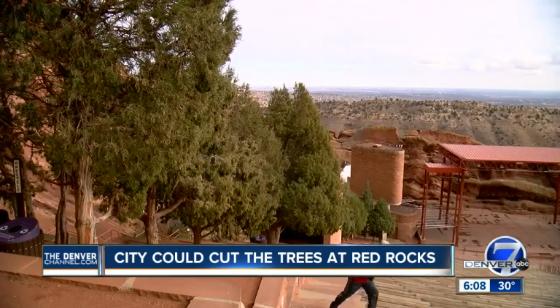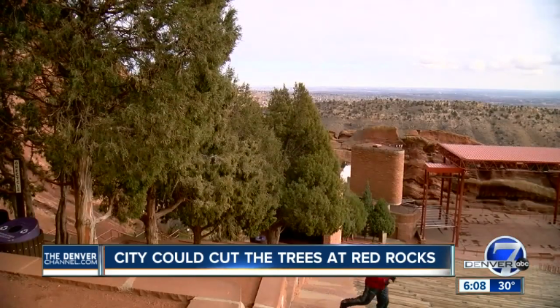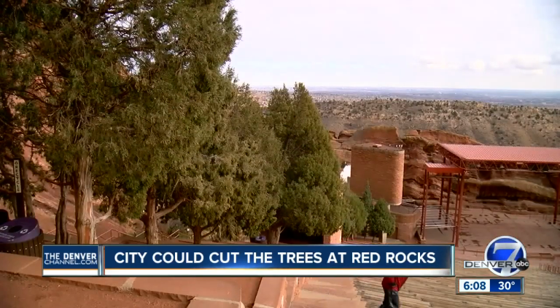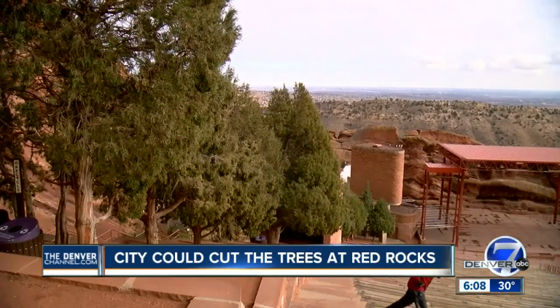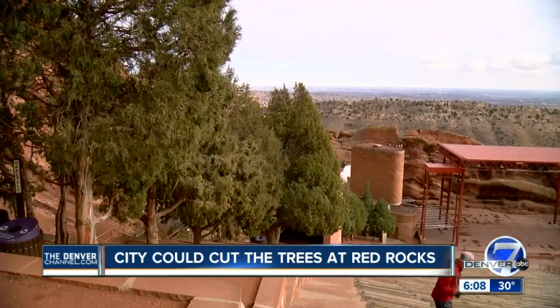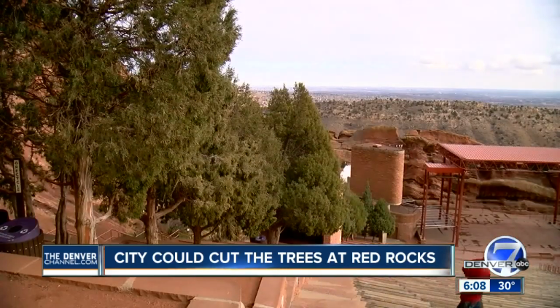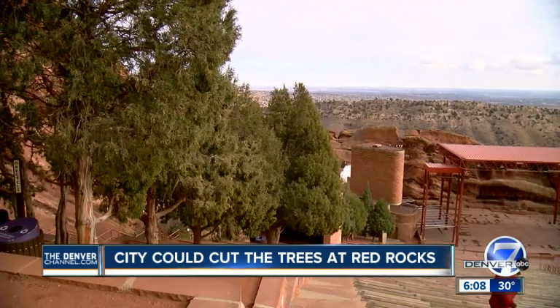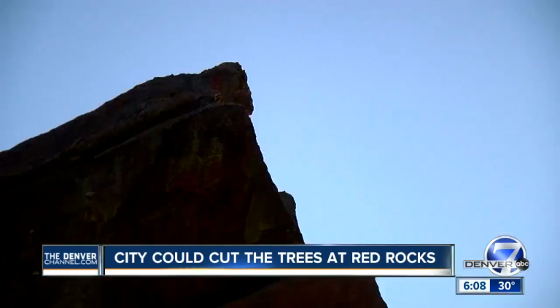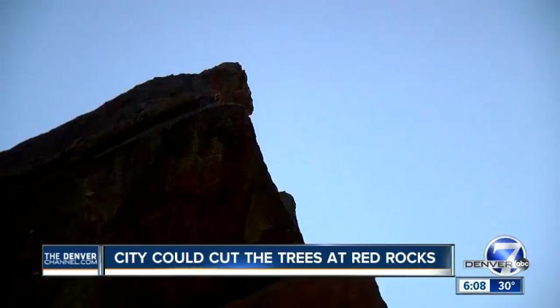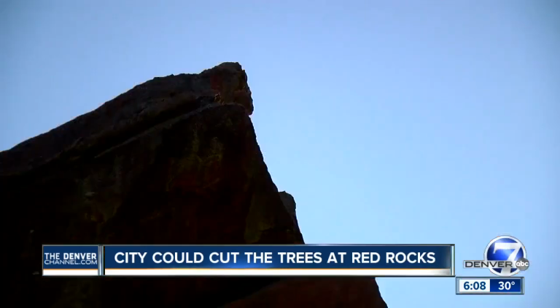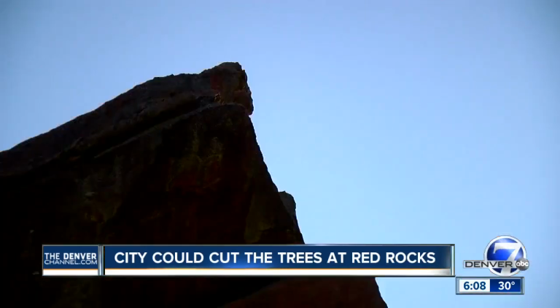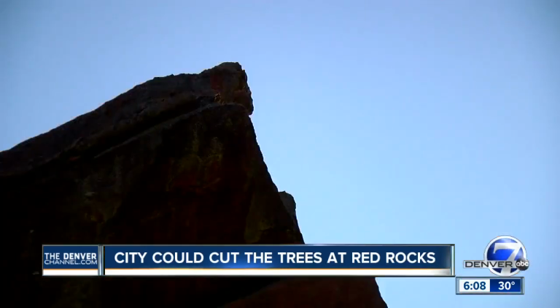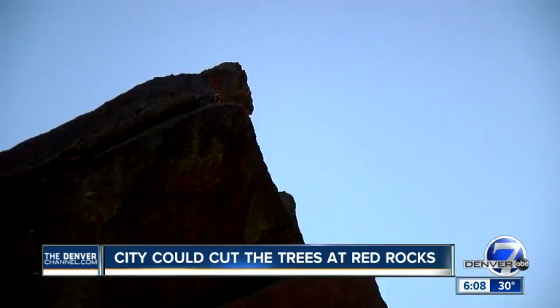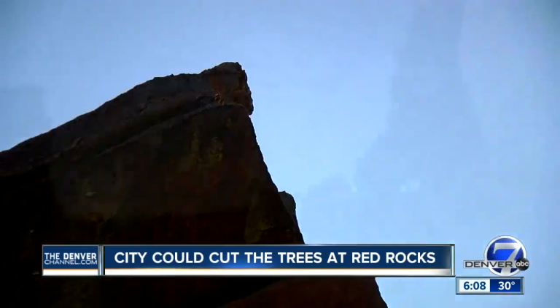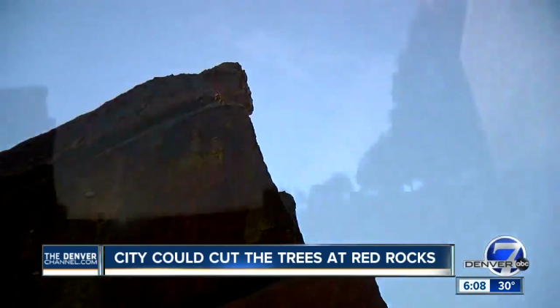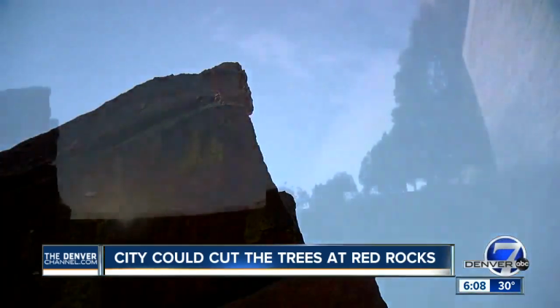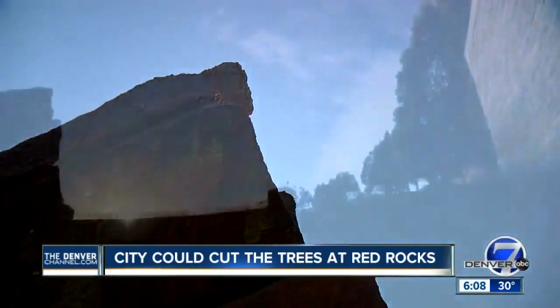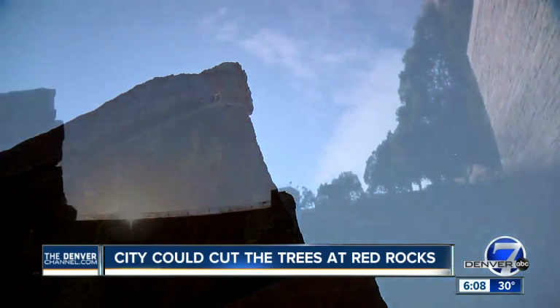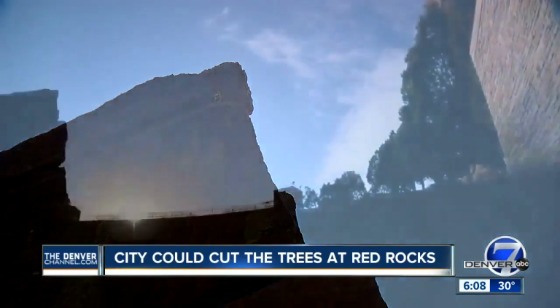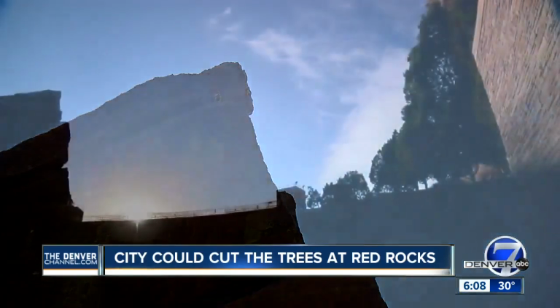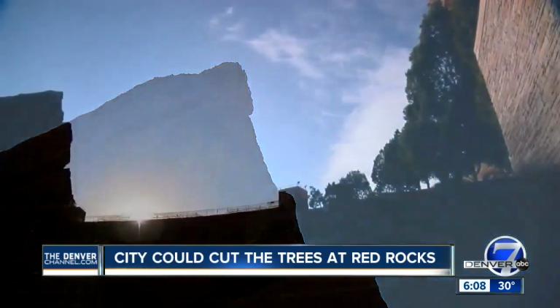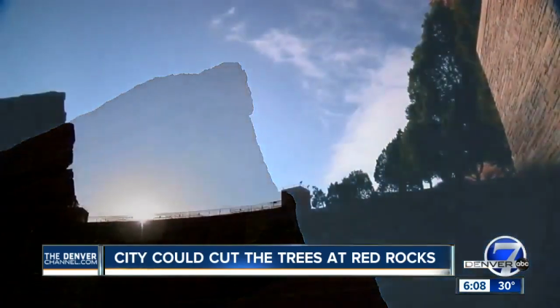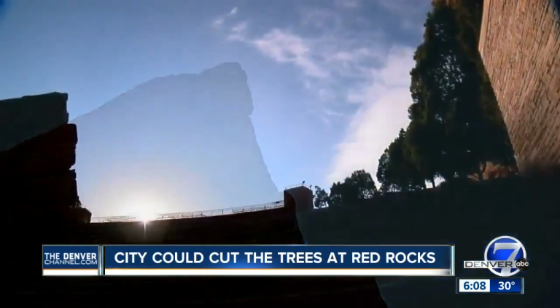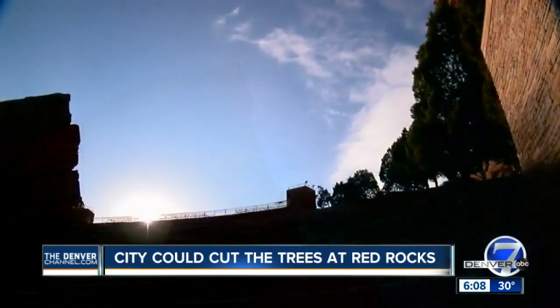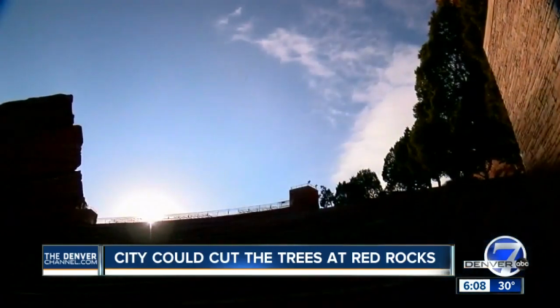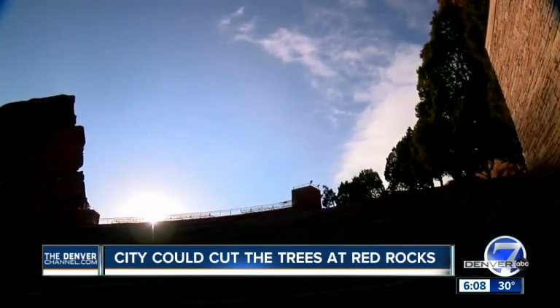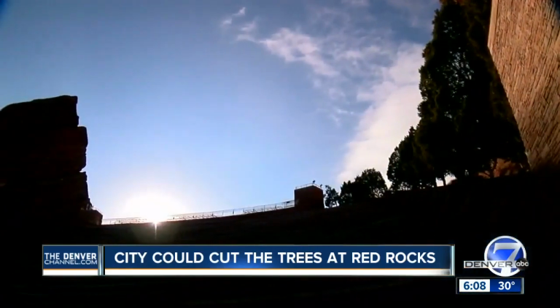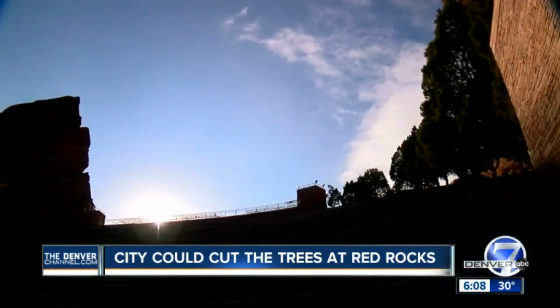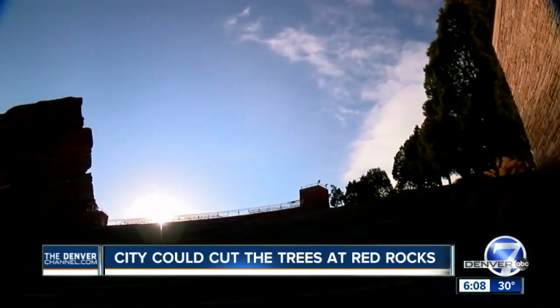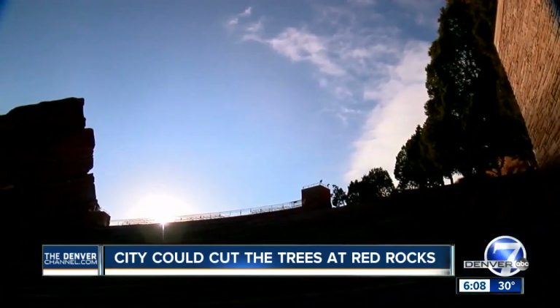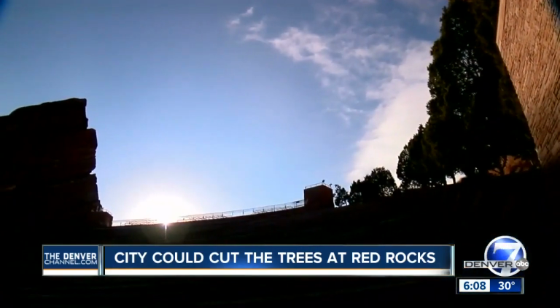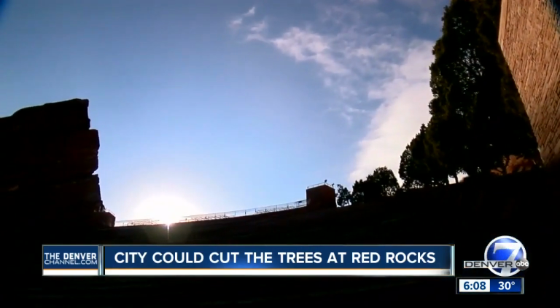"We don't think it should be developed. We think it should be preserved. It's a national historic landmark. It's time to treat it that way."